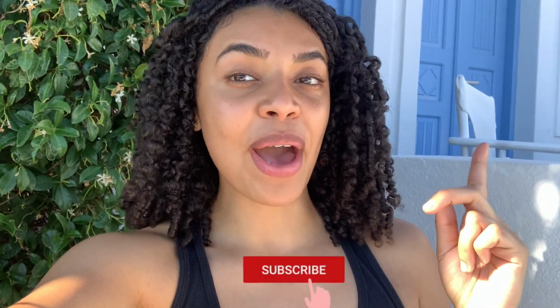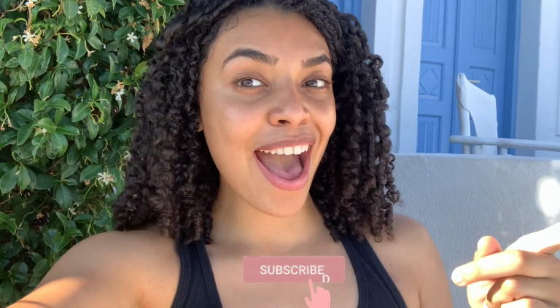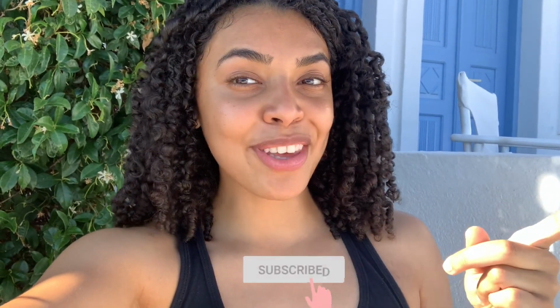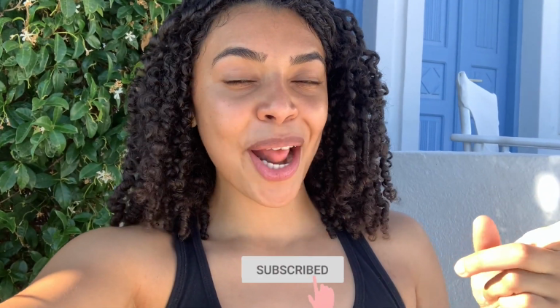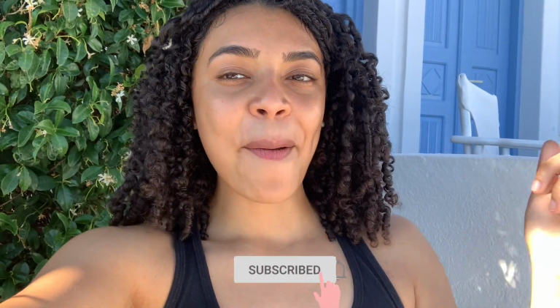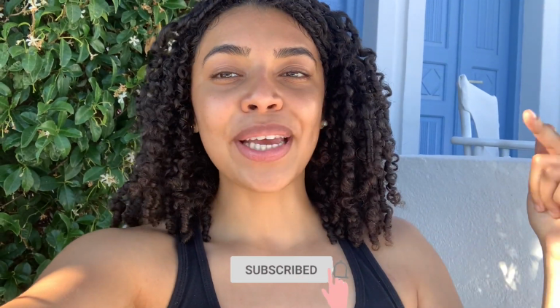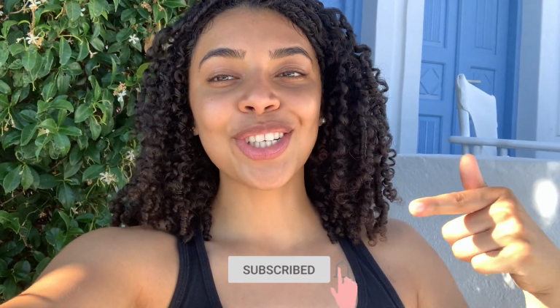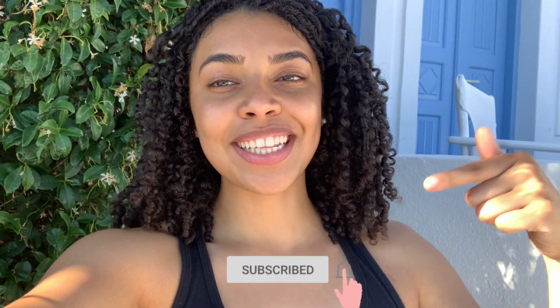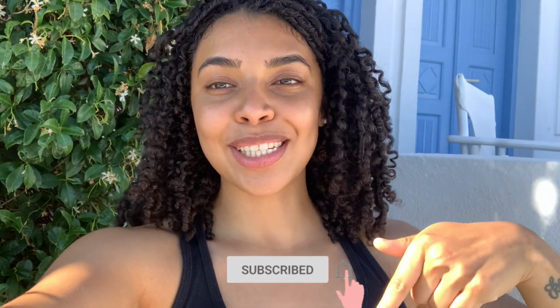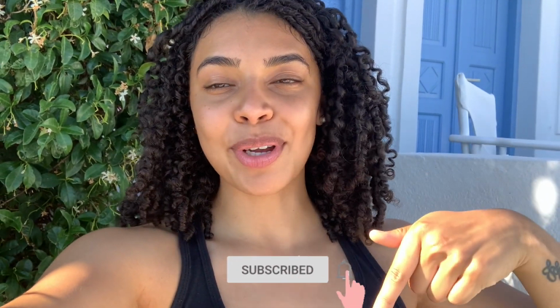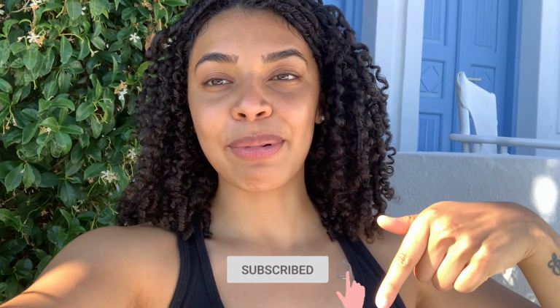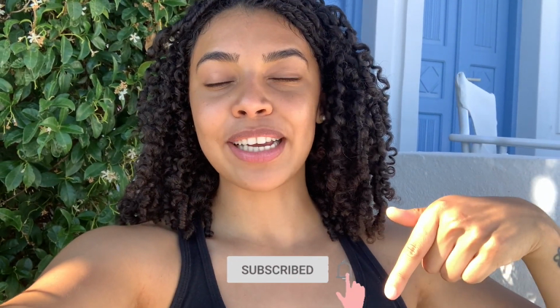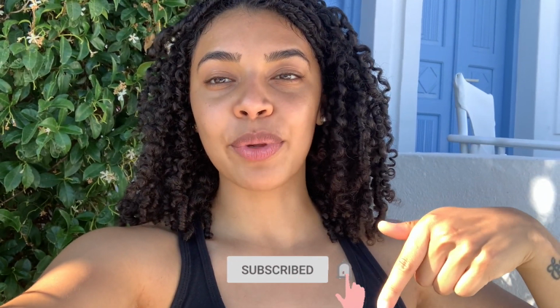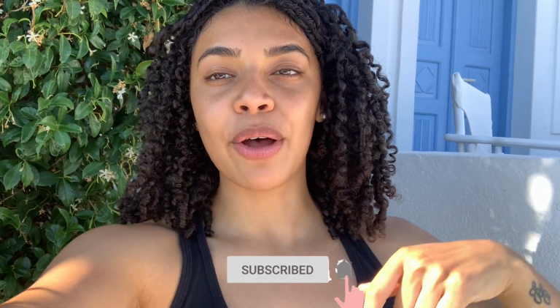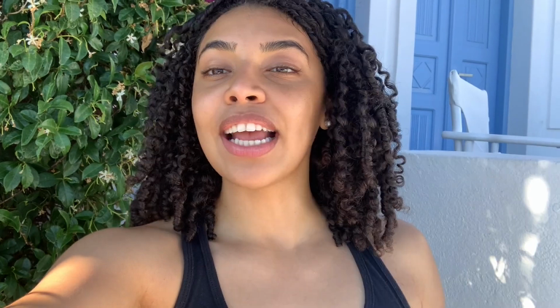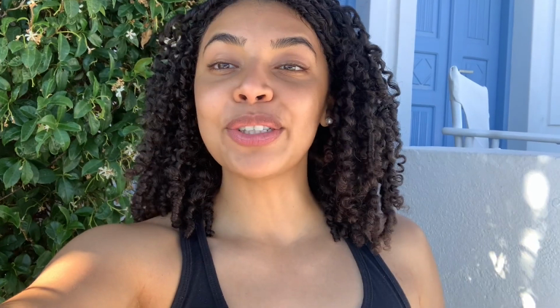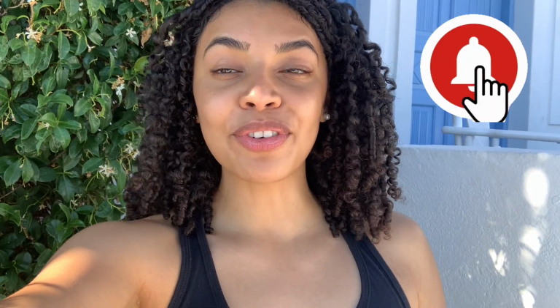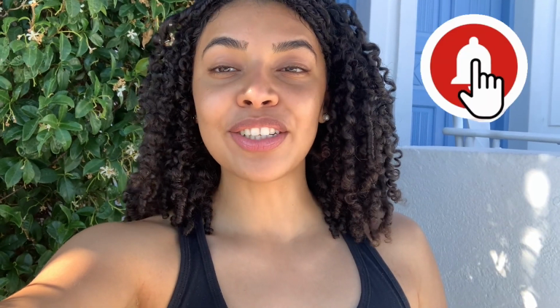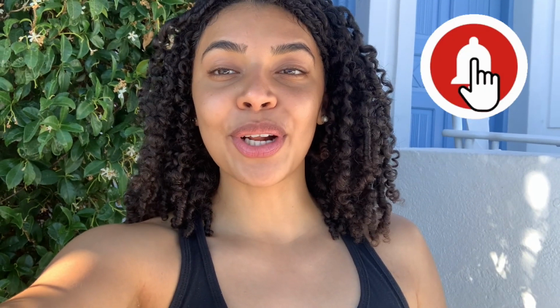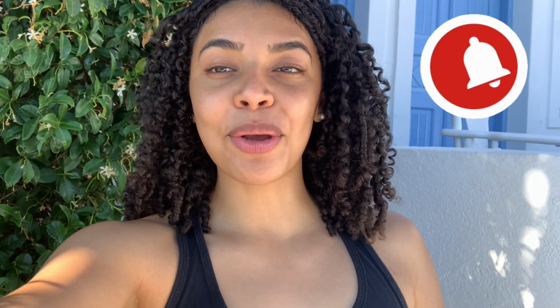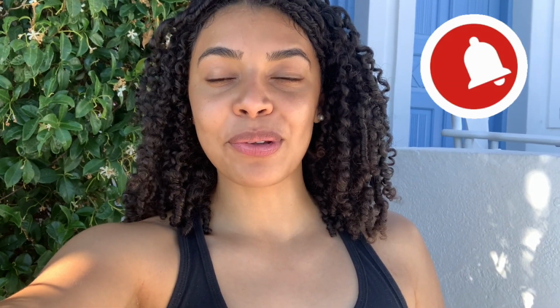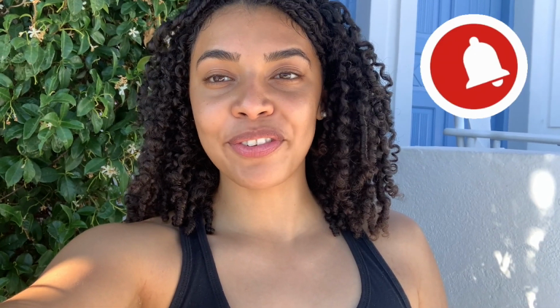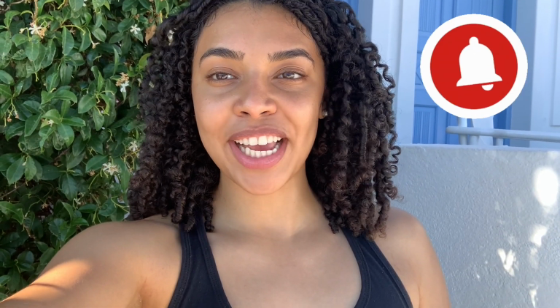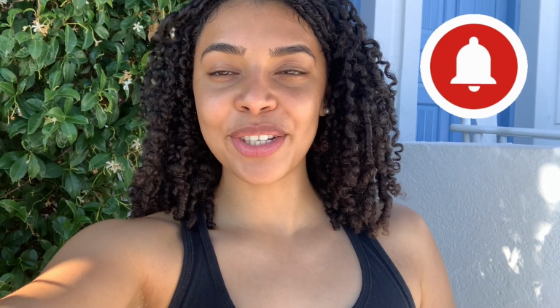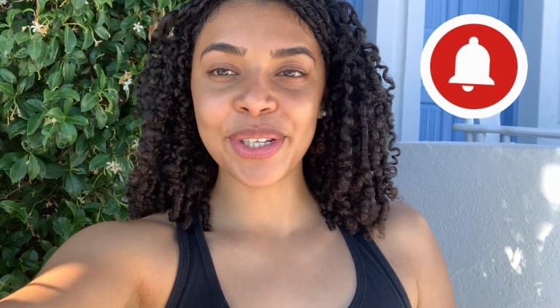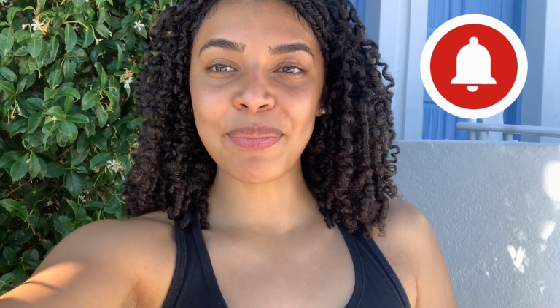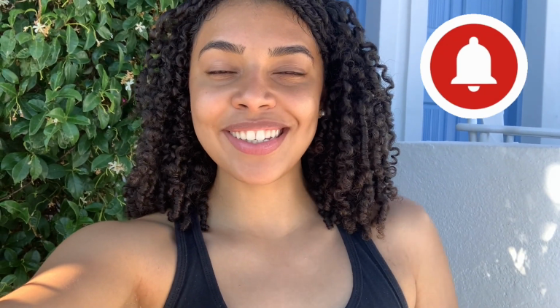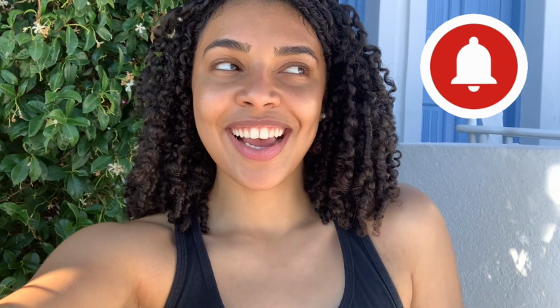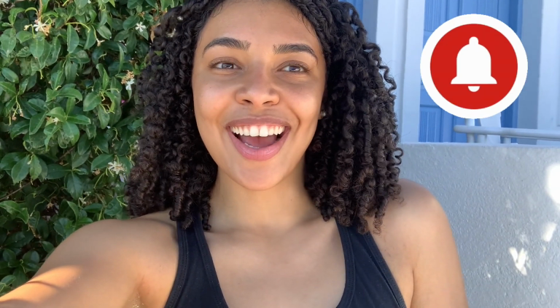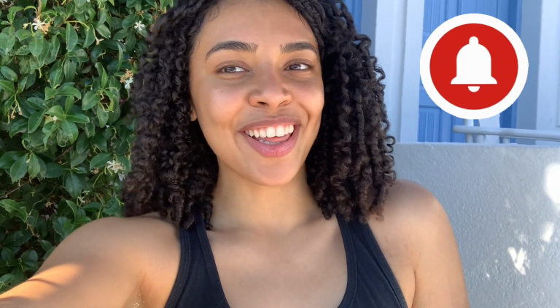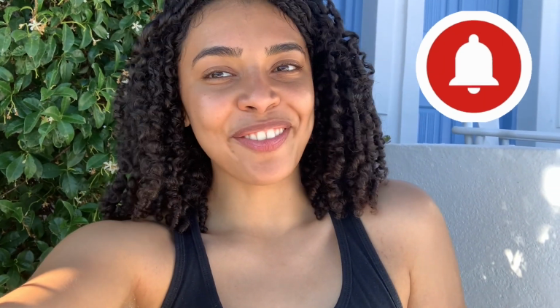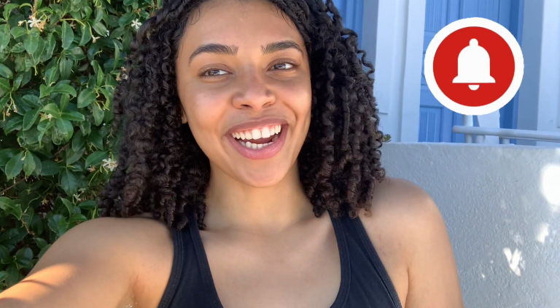If you haven't already, make sure to hit that subscribe button down below and don't forget to turn on your post notifications so you don't miss another video.